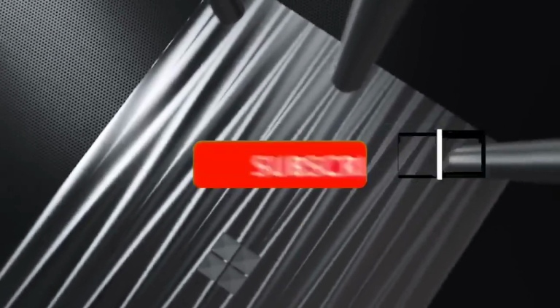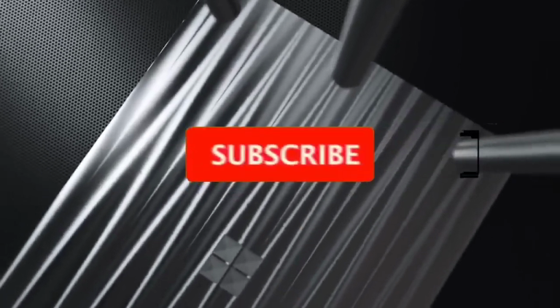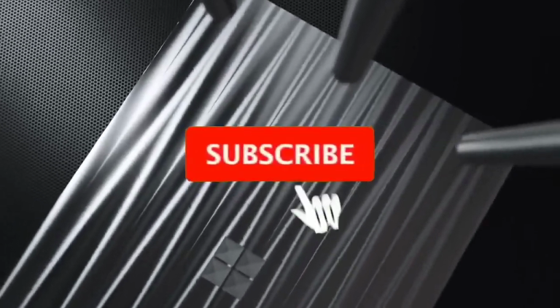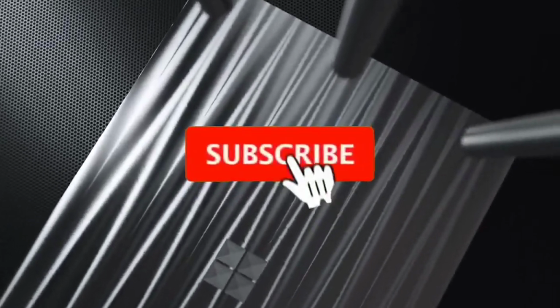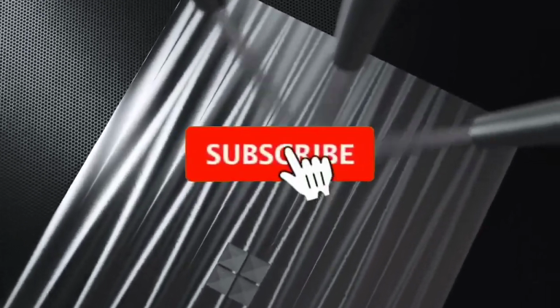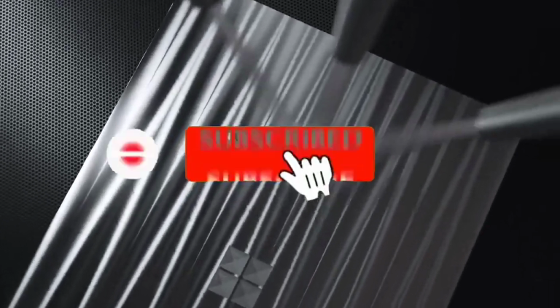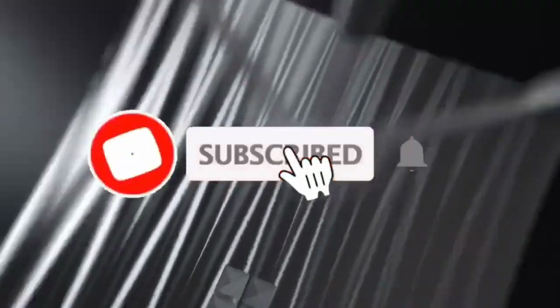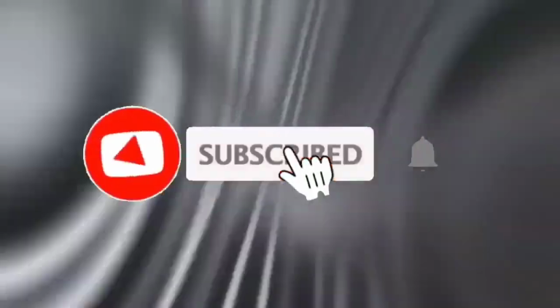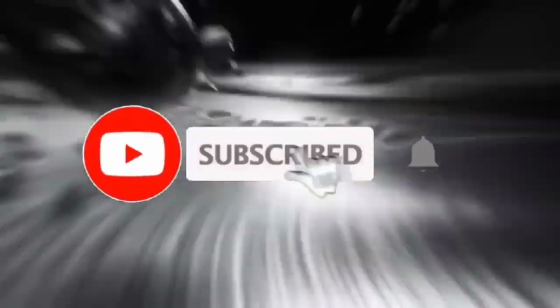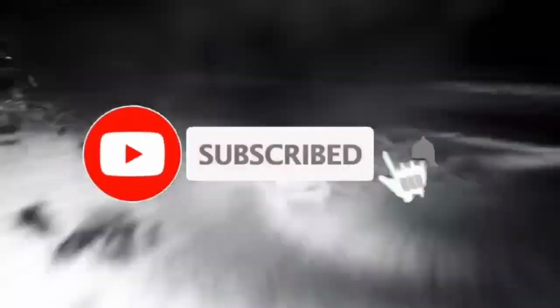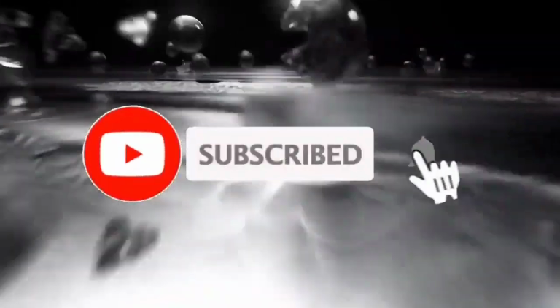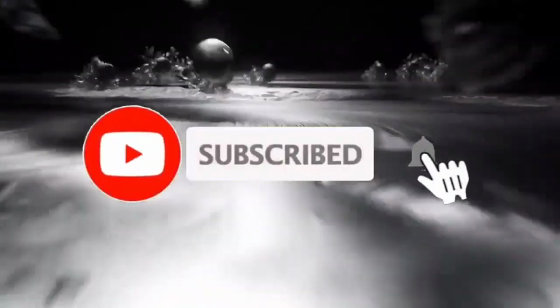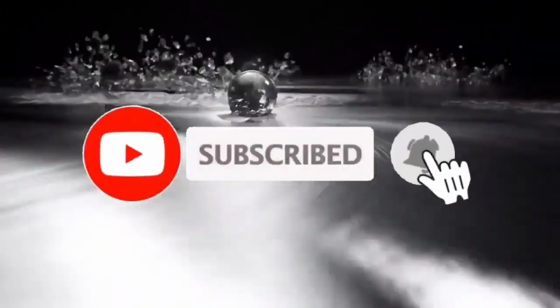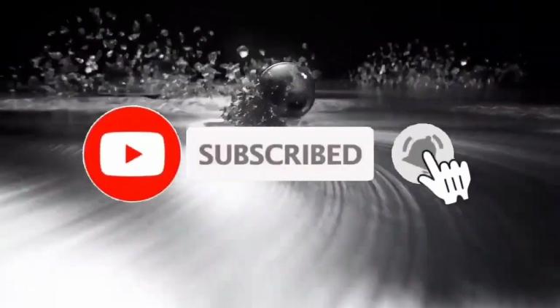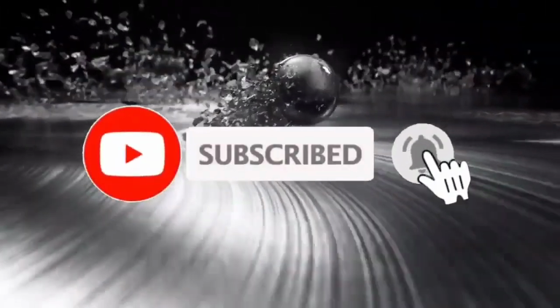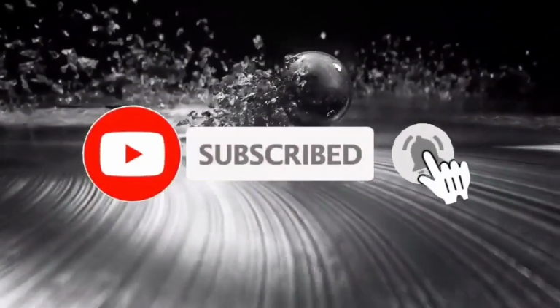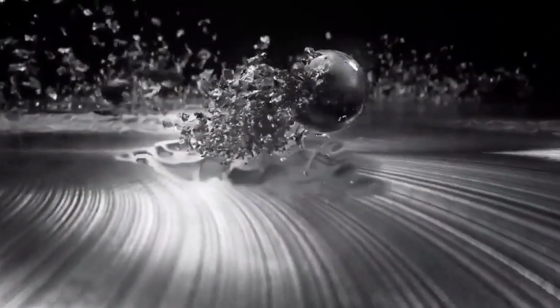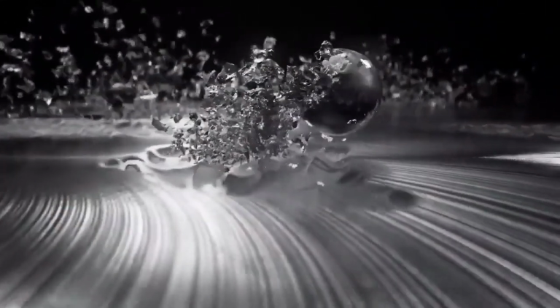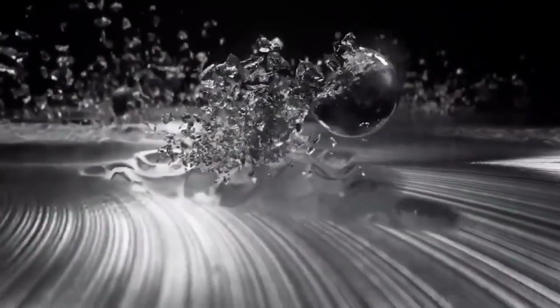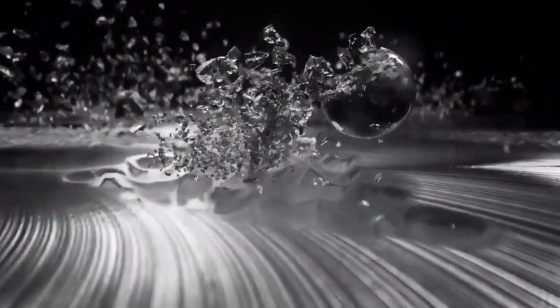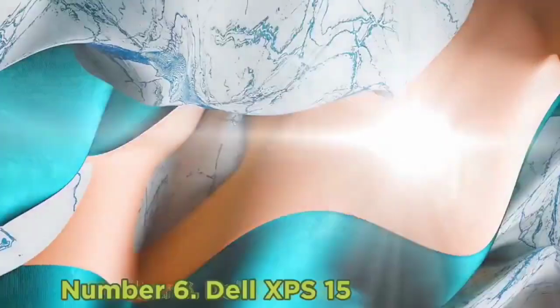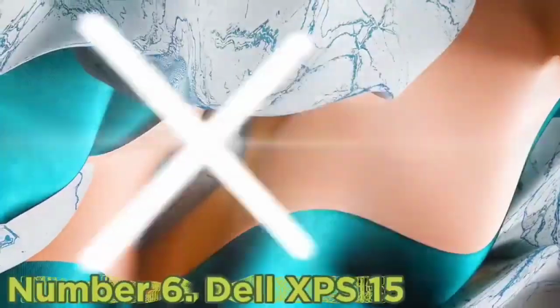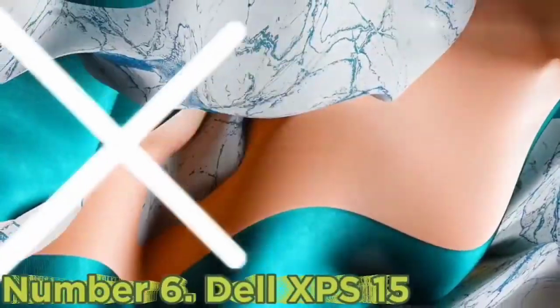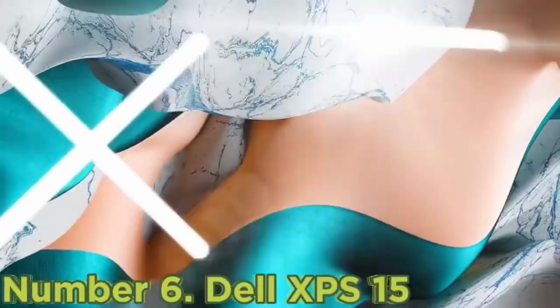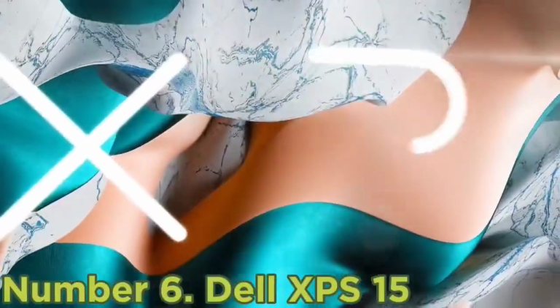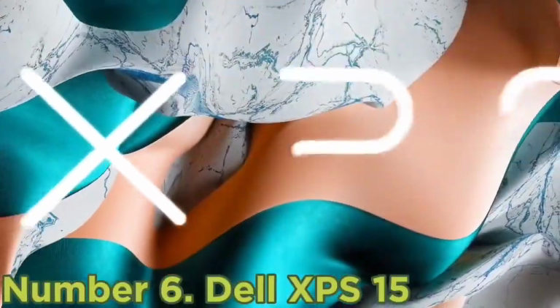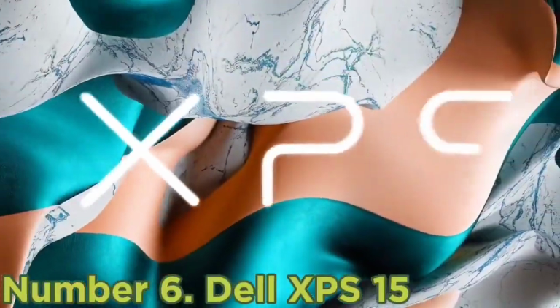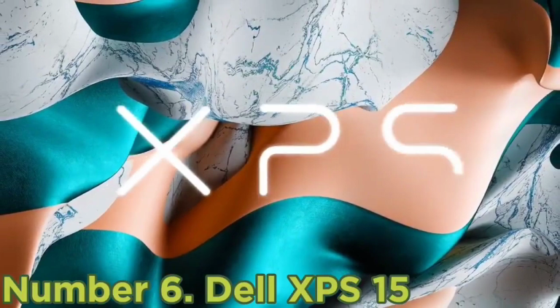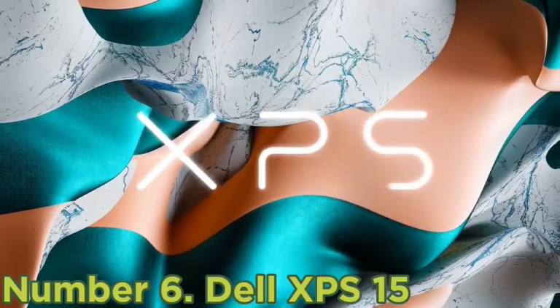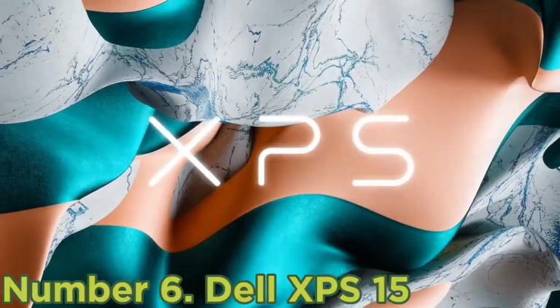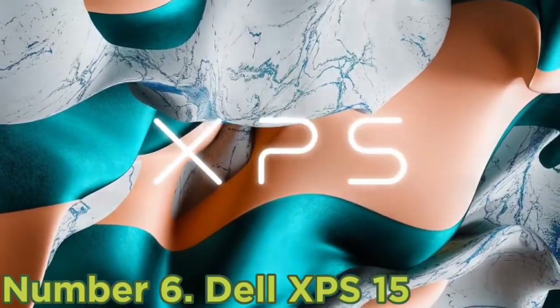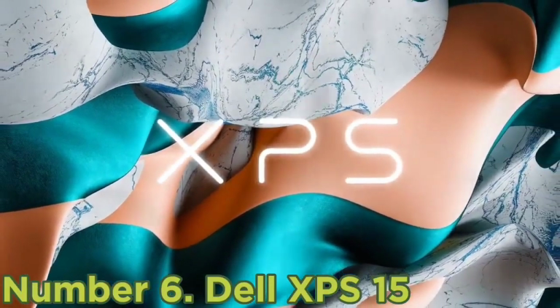Like, comment, share this video, and subscribe to our channel. Thank you. Number 6: Dell XPS 15.